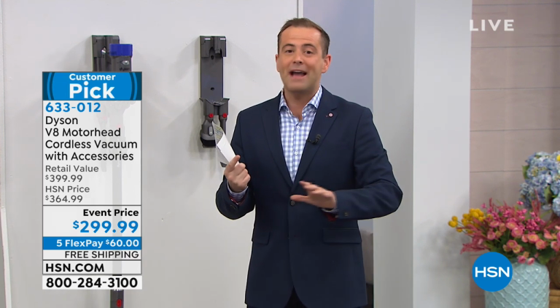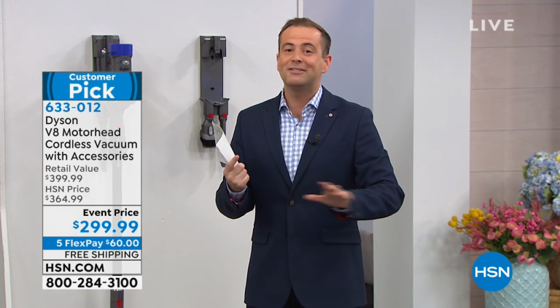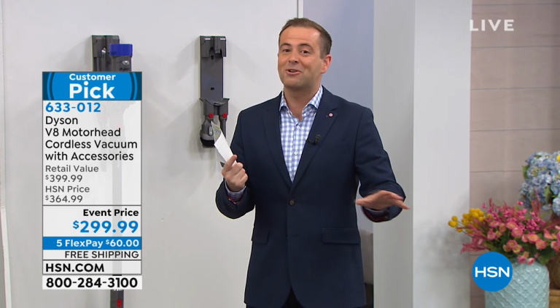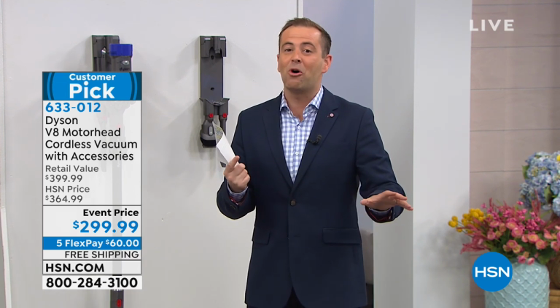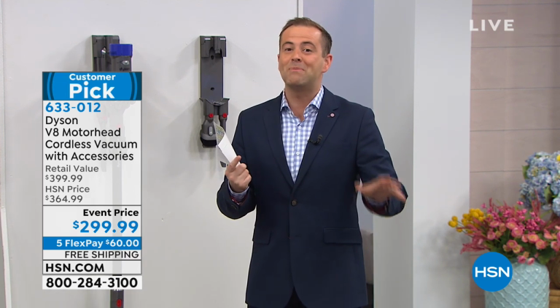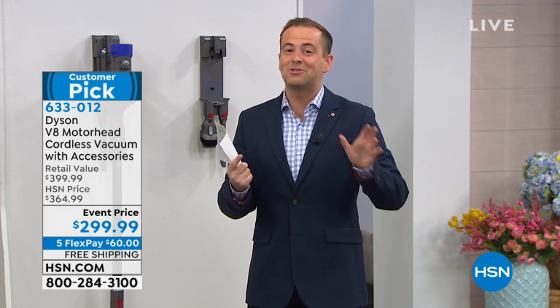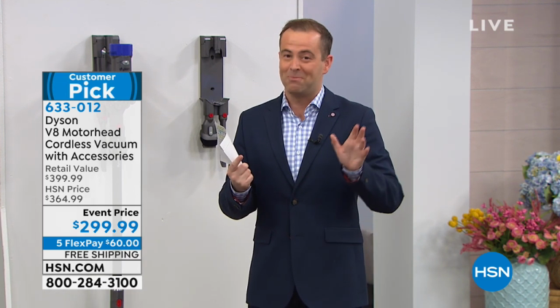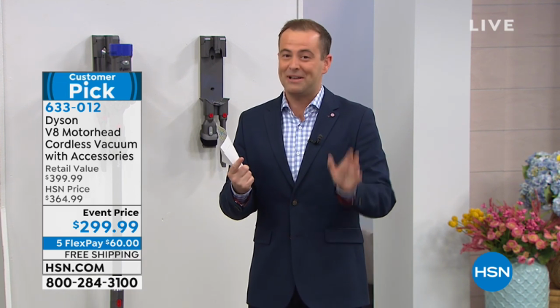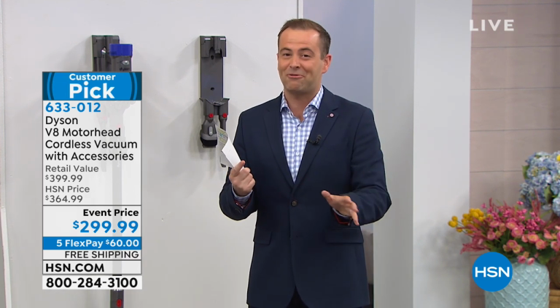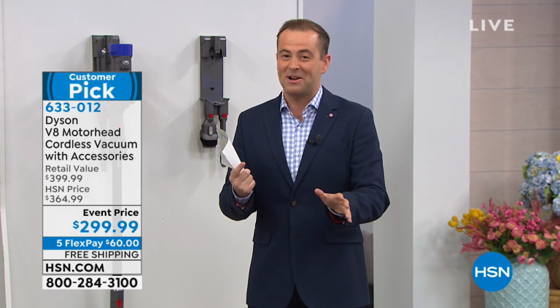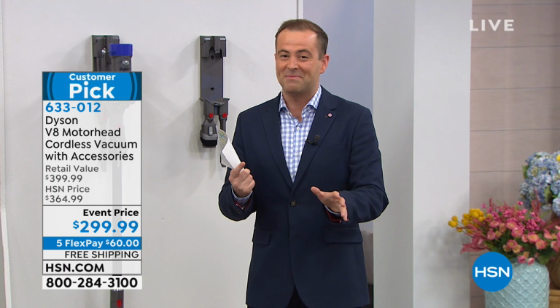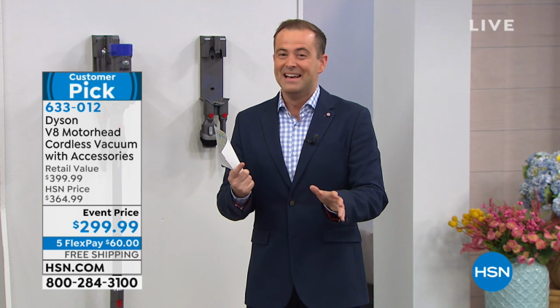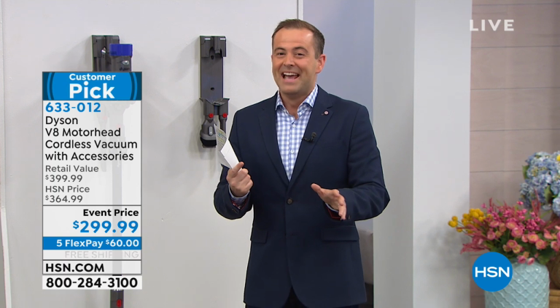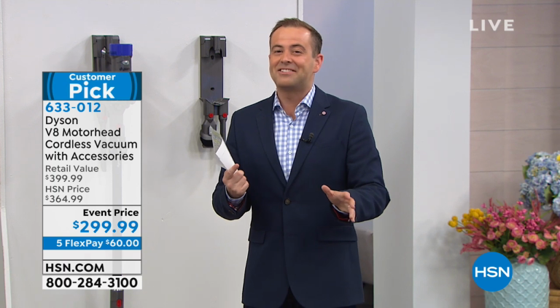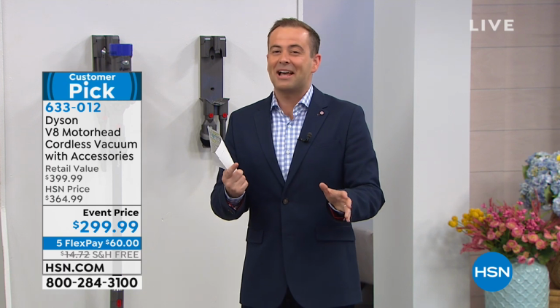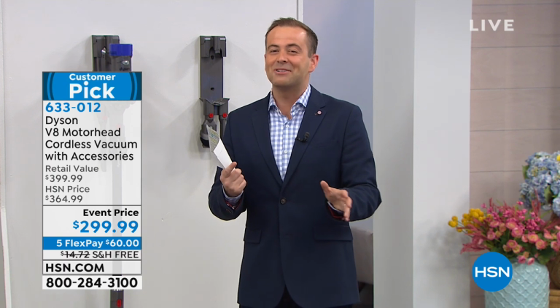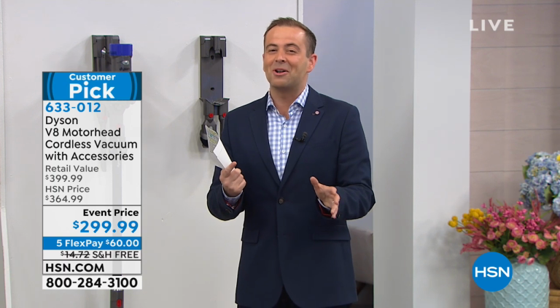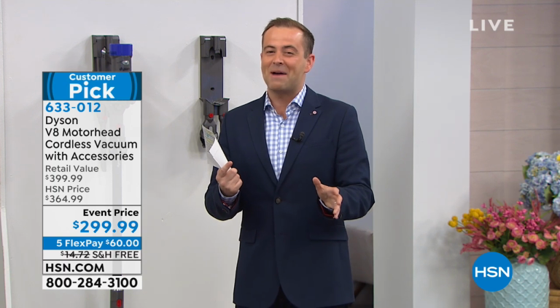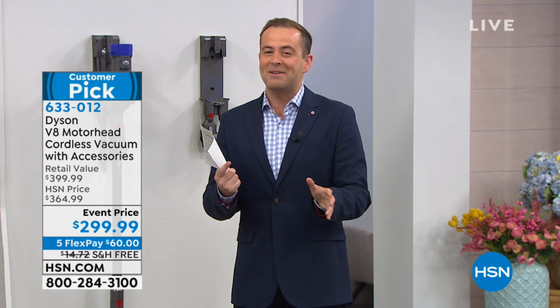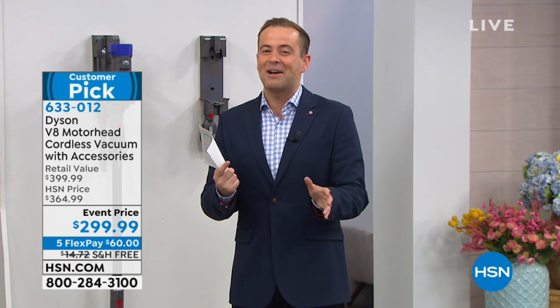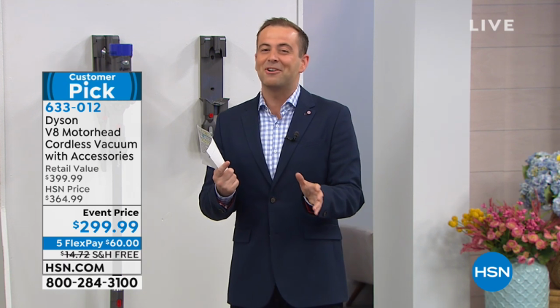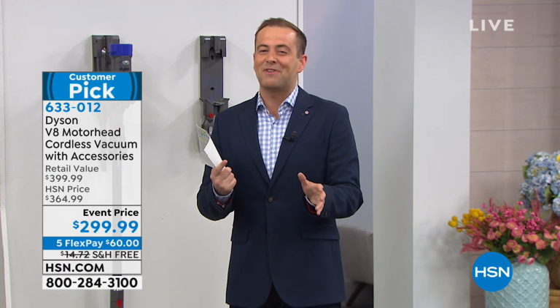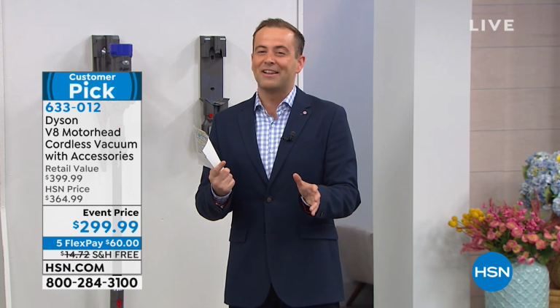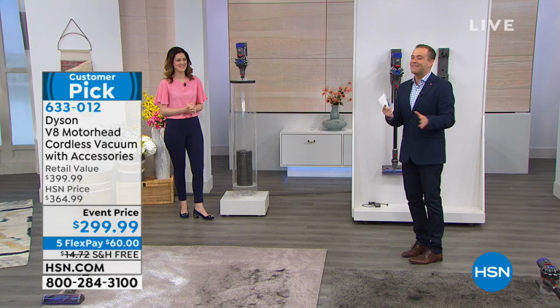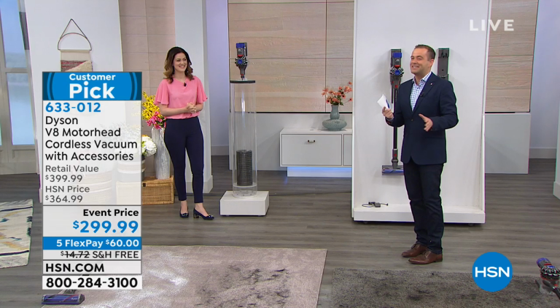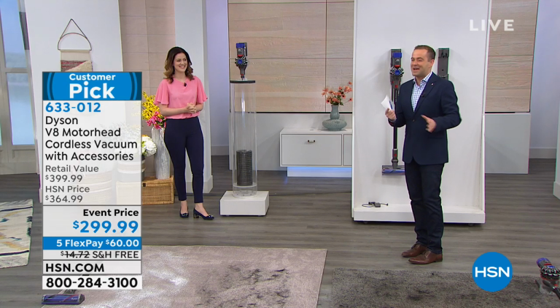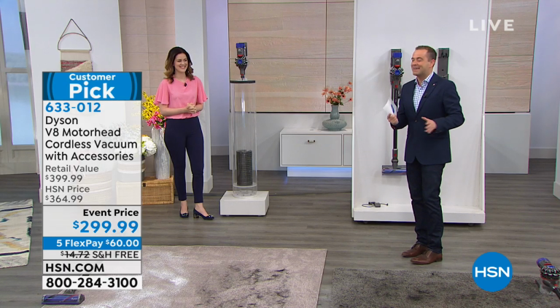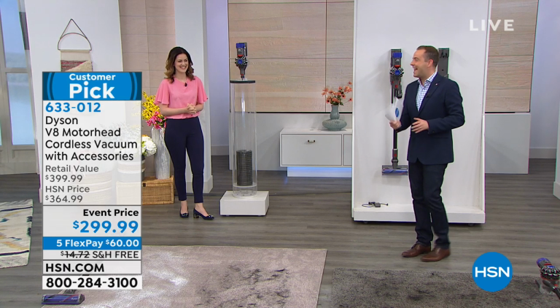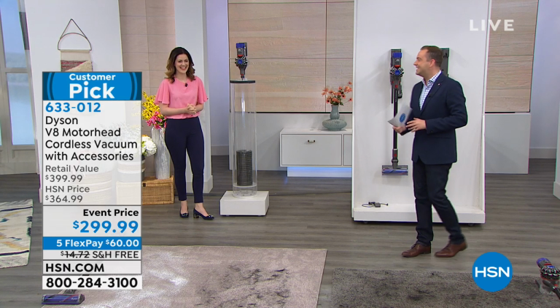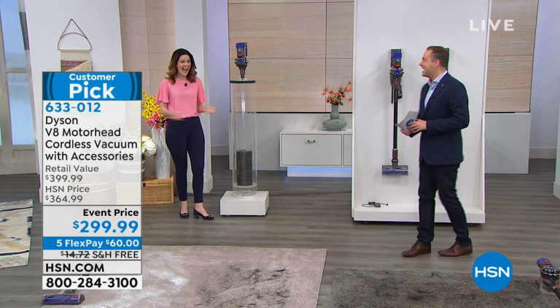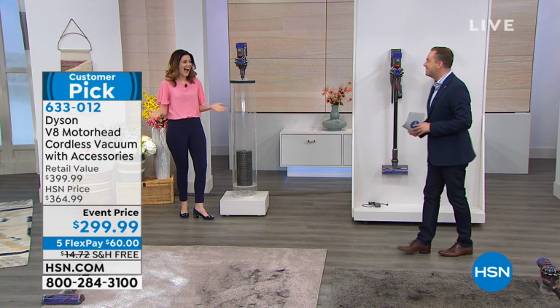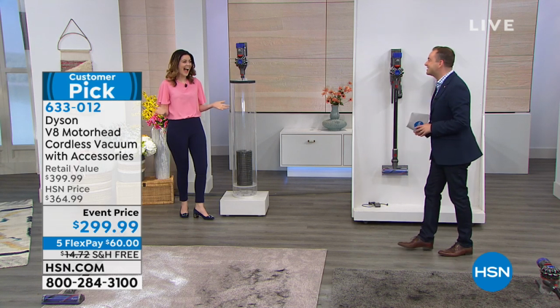This is that lightweight vacuum that is full power minus the cord. Minus the cord means complete freedom. Here to tell us all about it, my good friend, the lovely Gemma Kent.